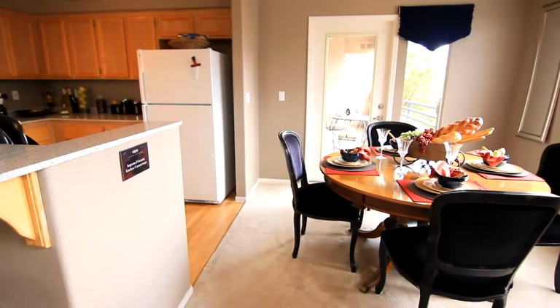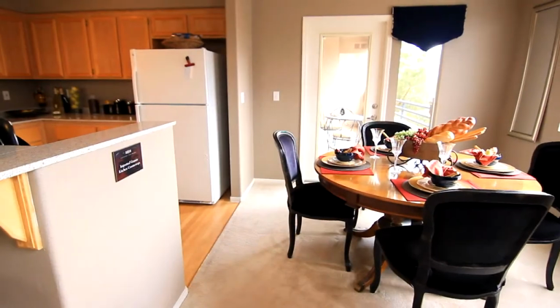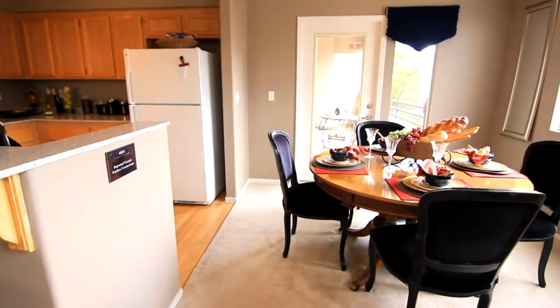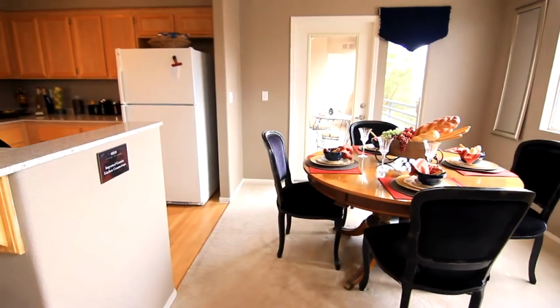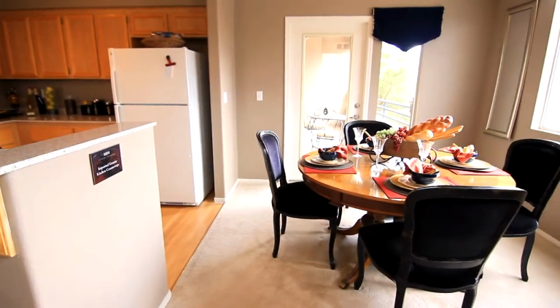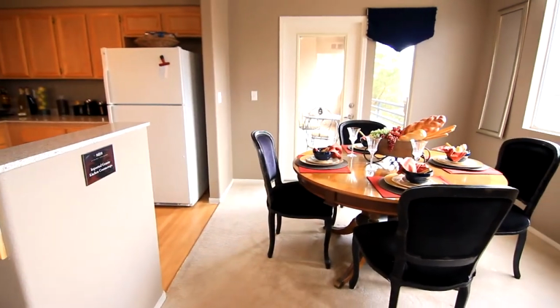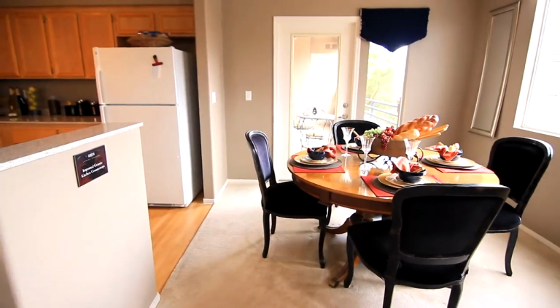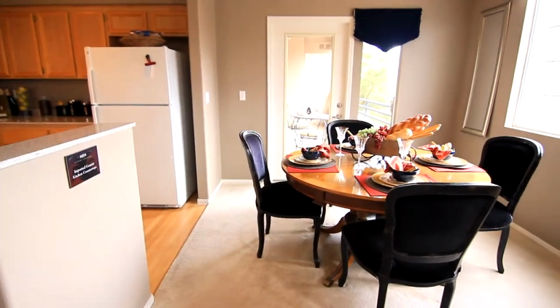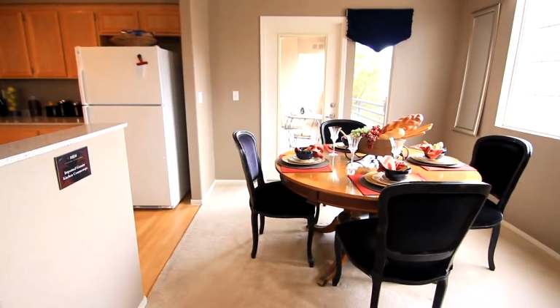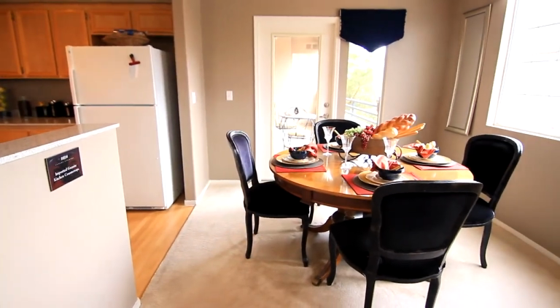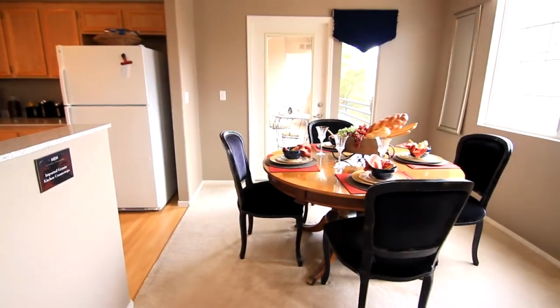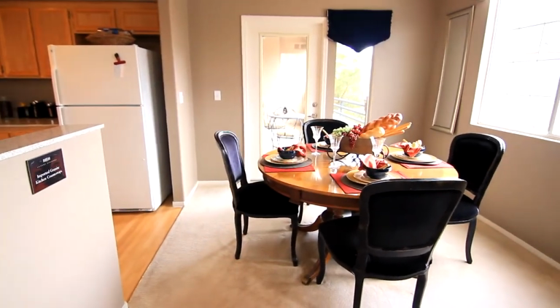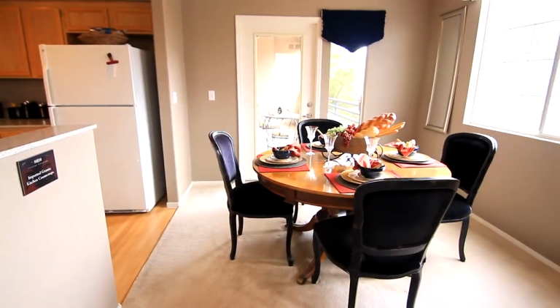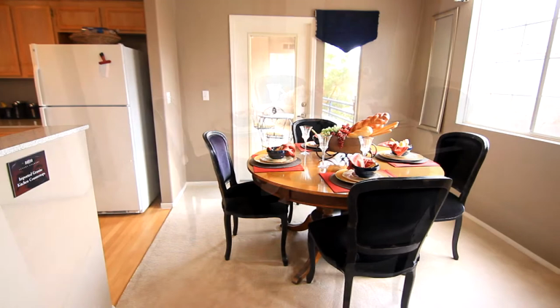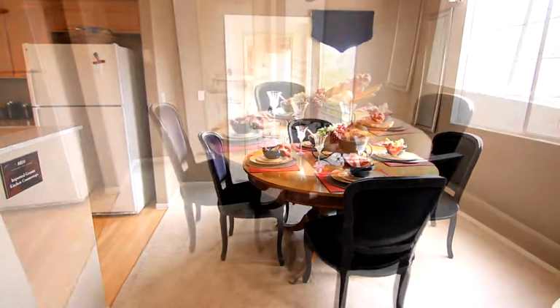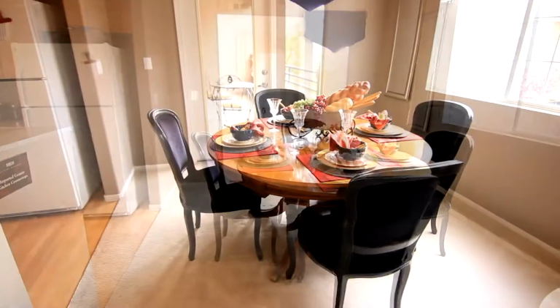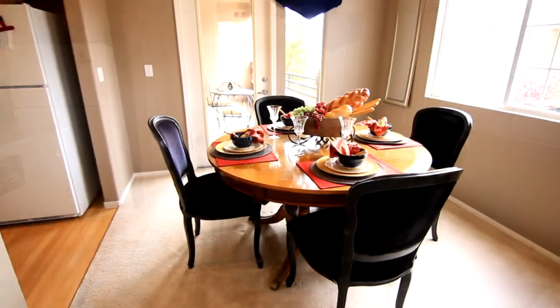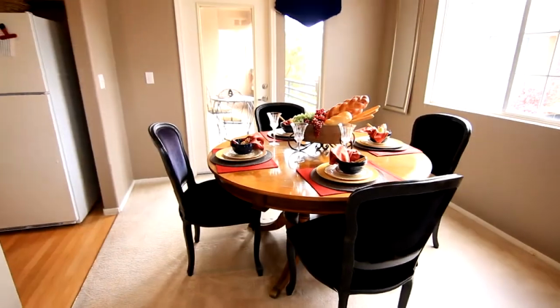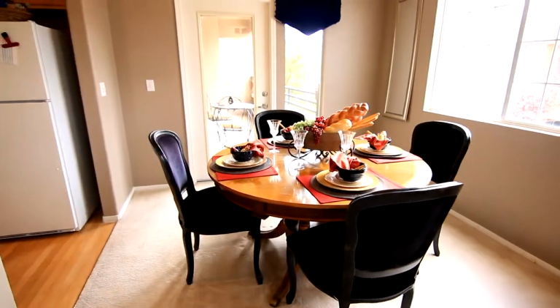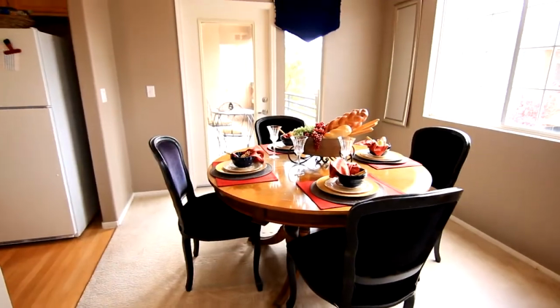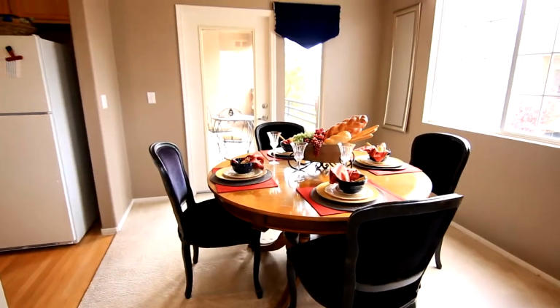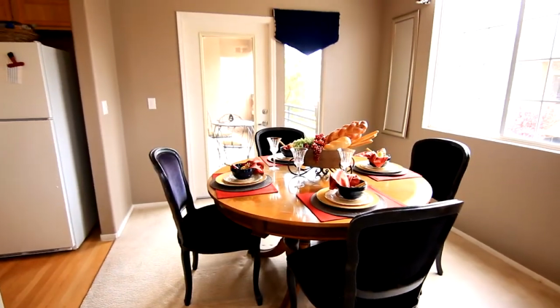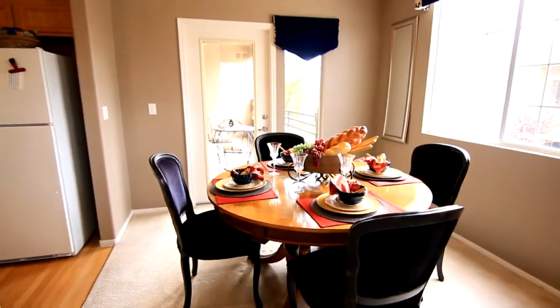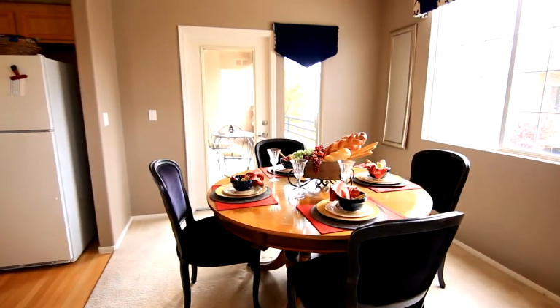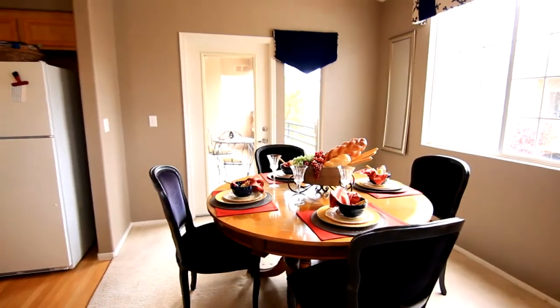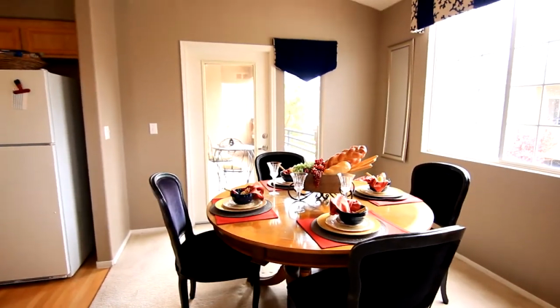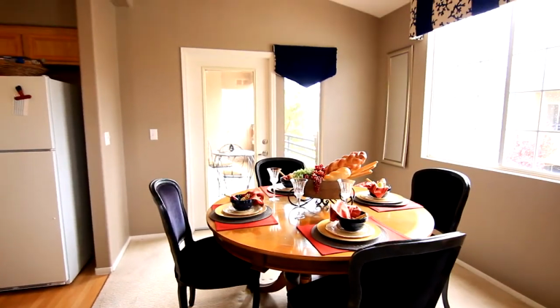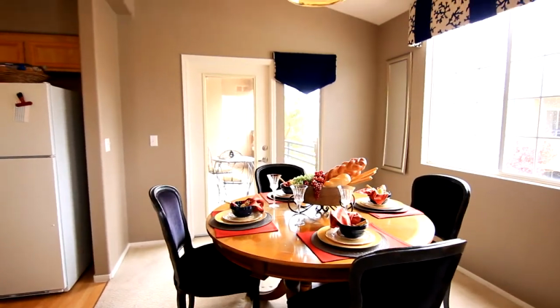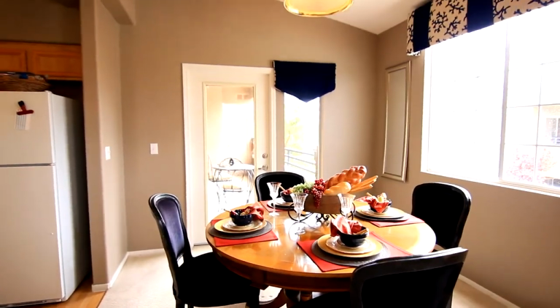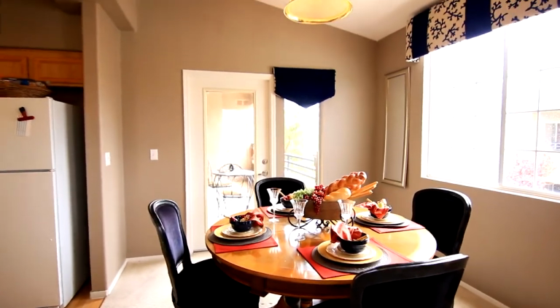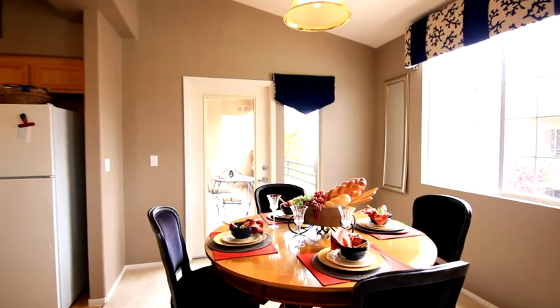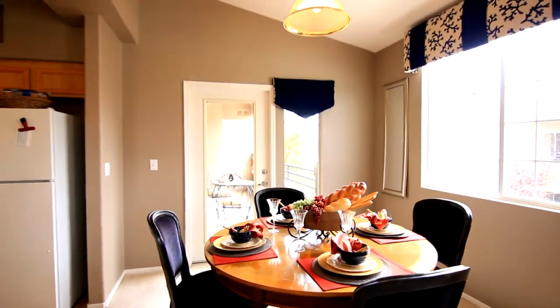Experience the ambiance in this dining area, well-suited to host your next great dinner party.